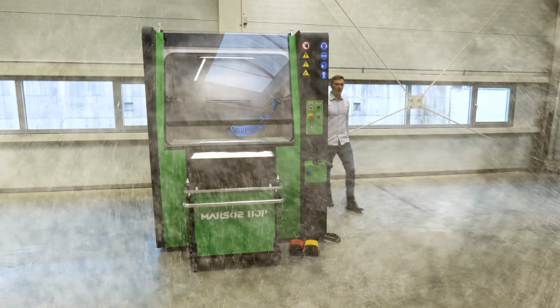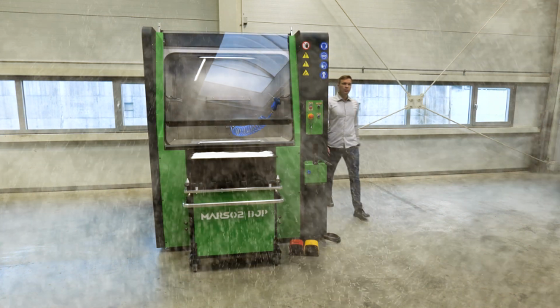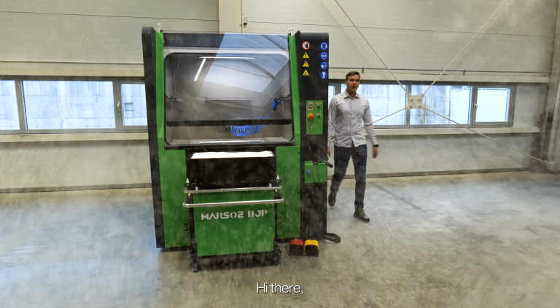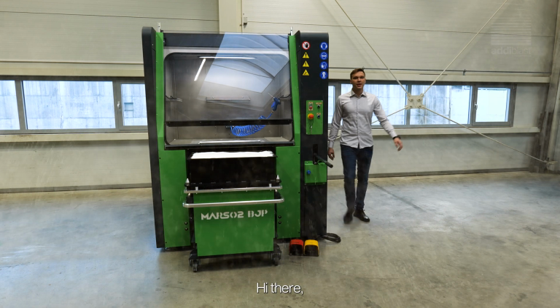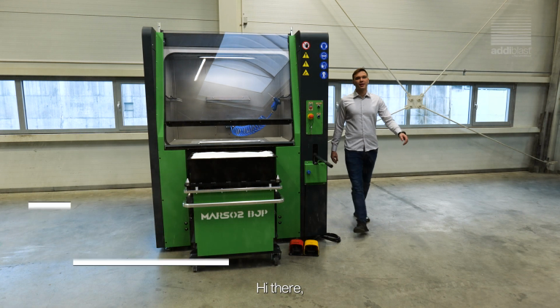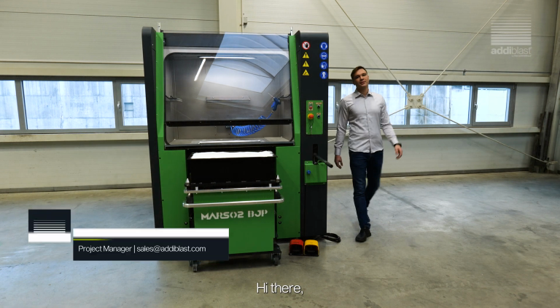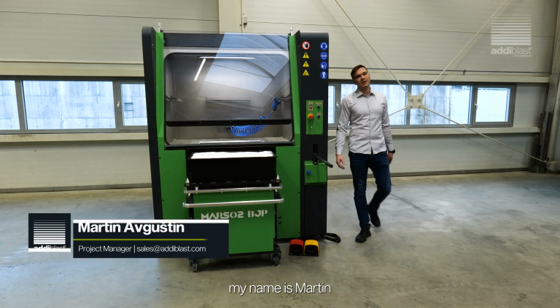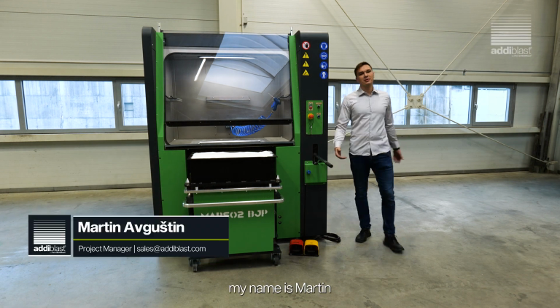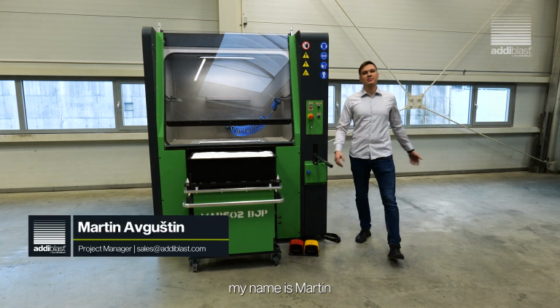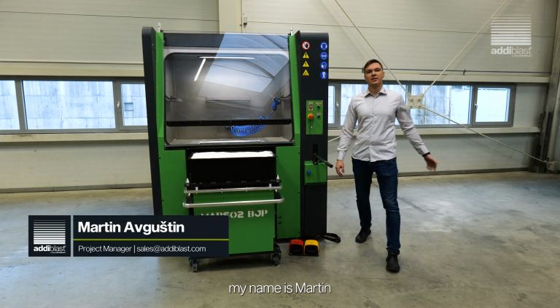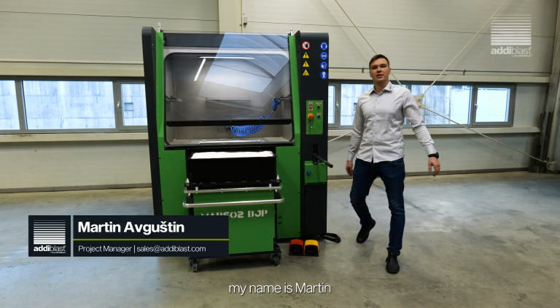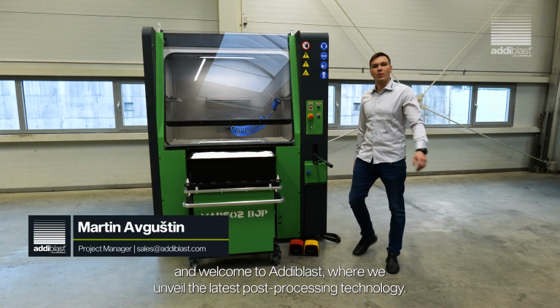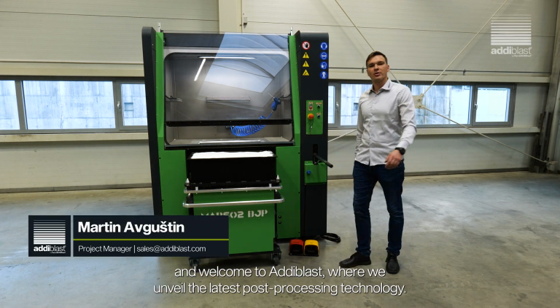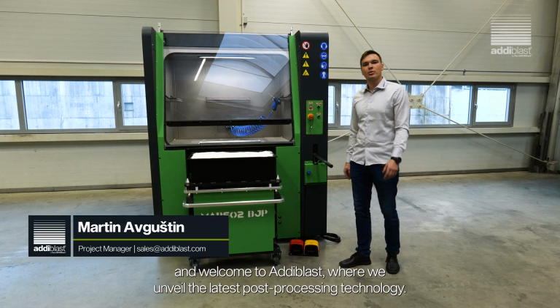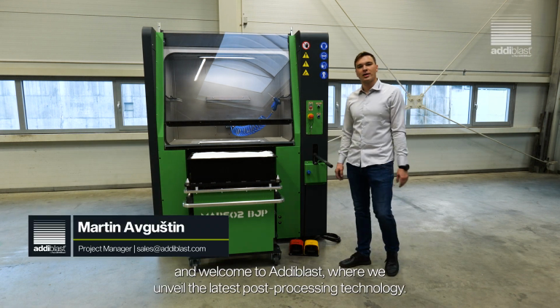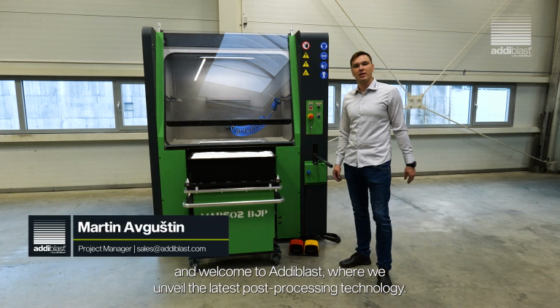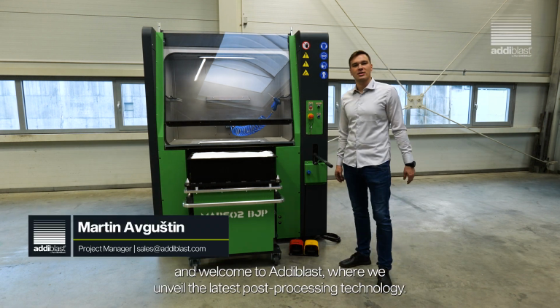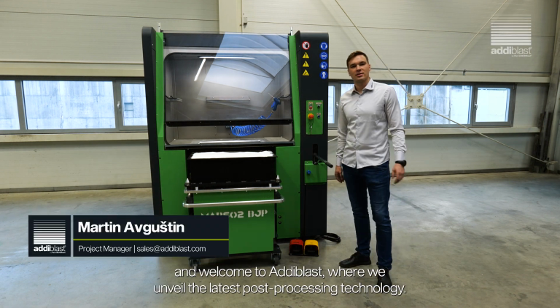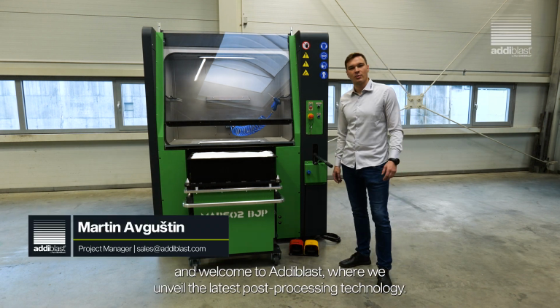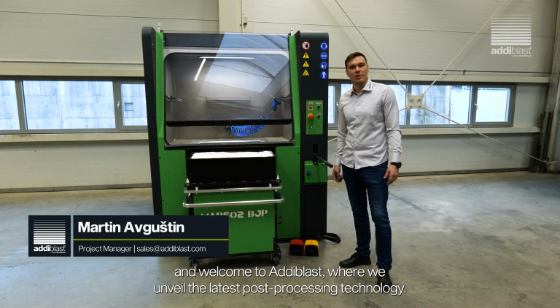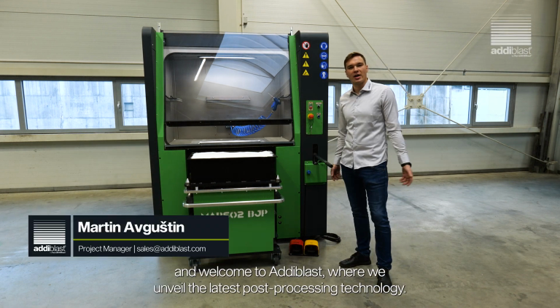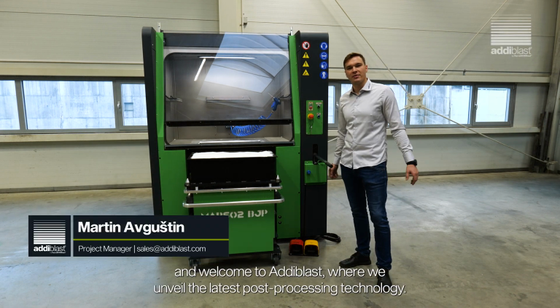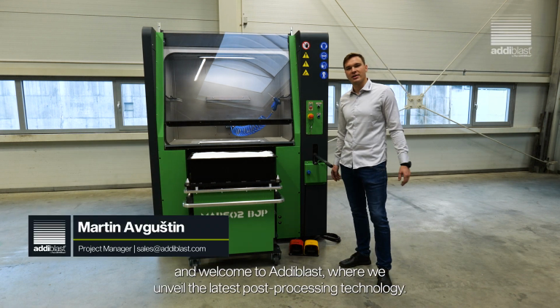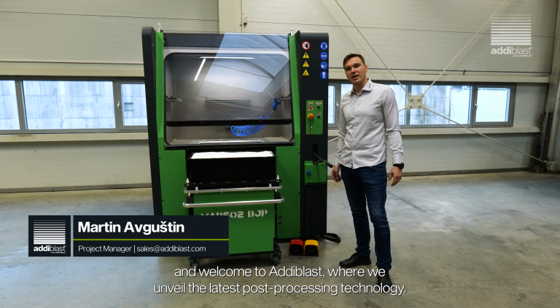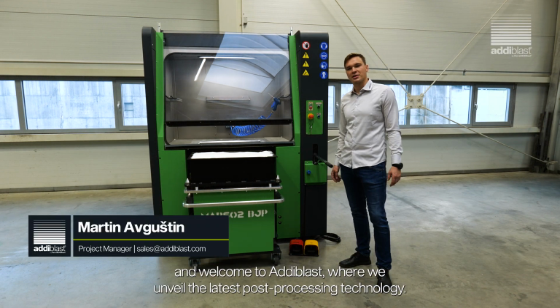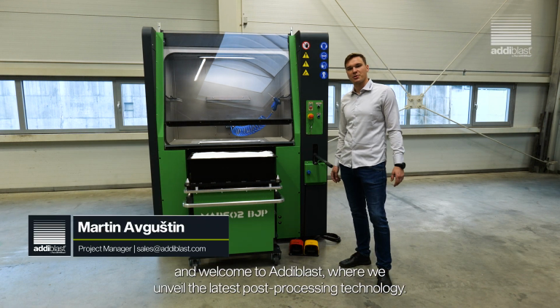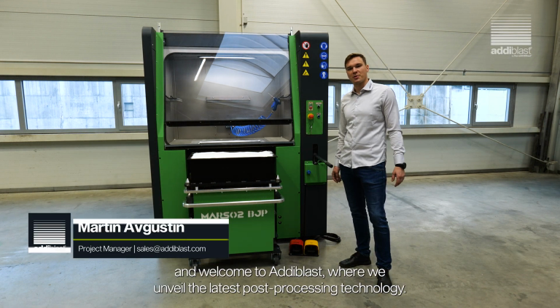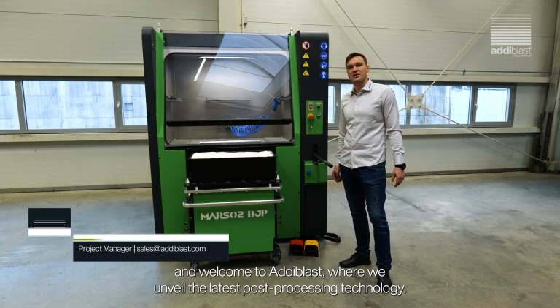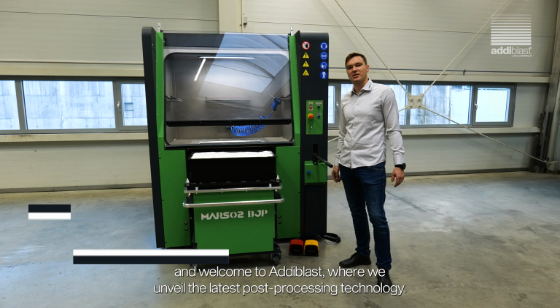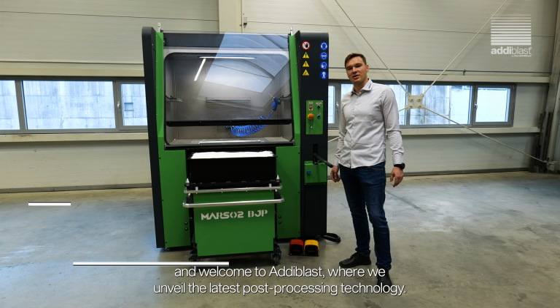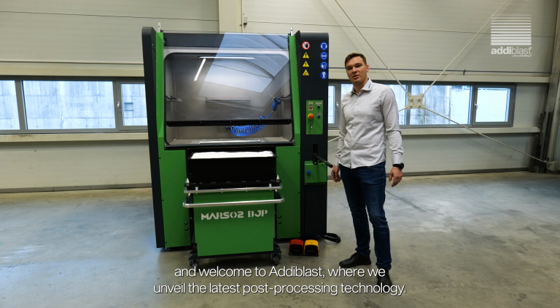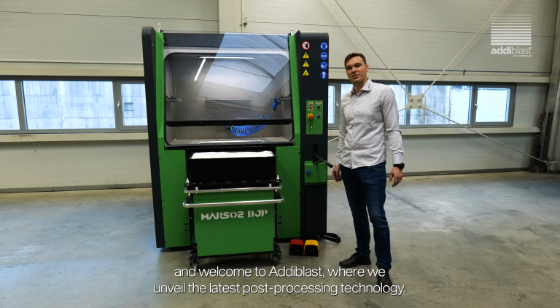Hi there, my name is Martin and welcome to Adiblast, where we unveil the latest post-processing technology.